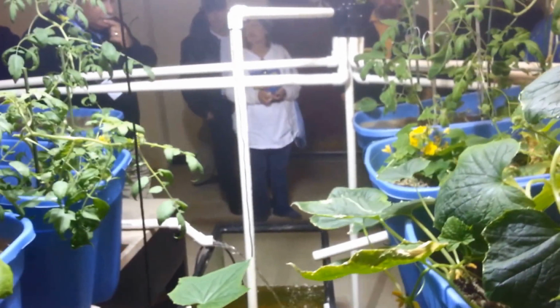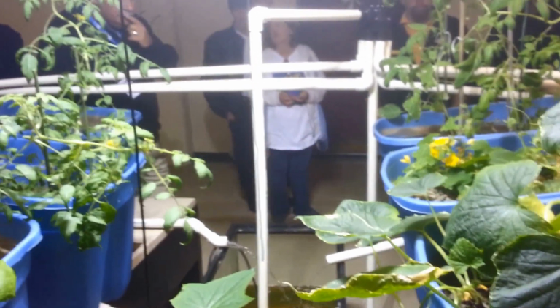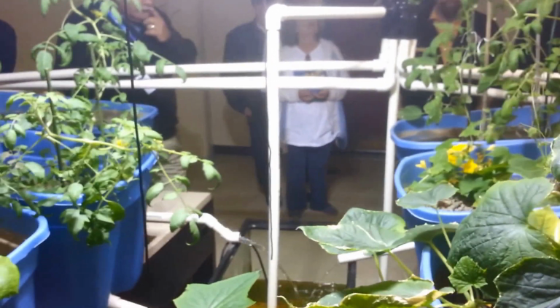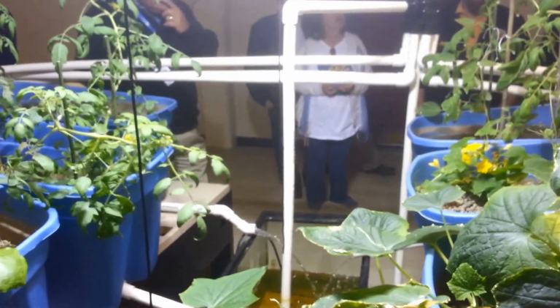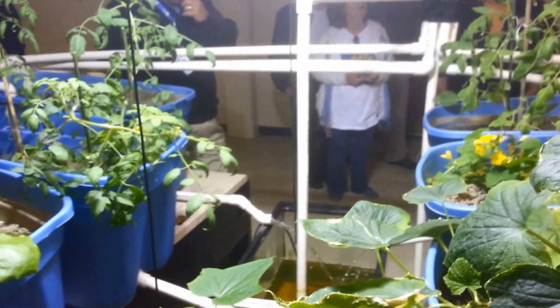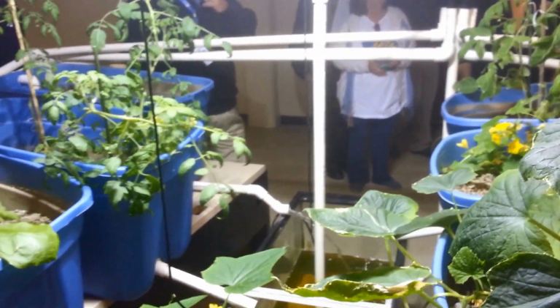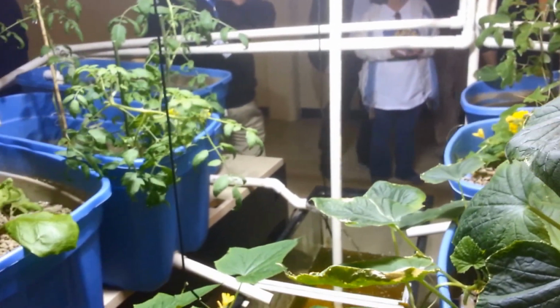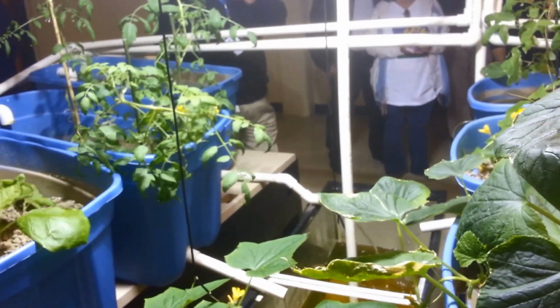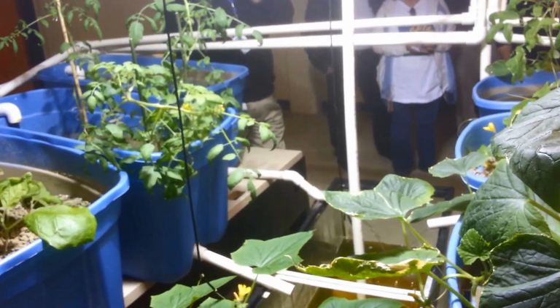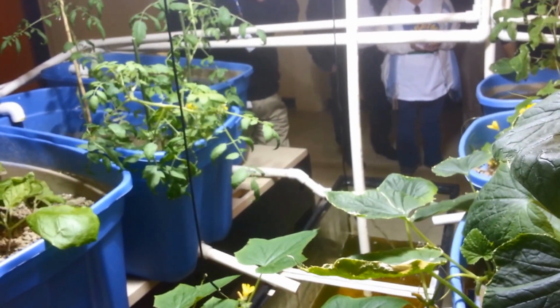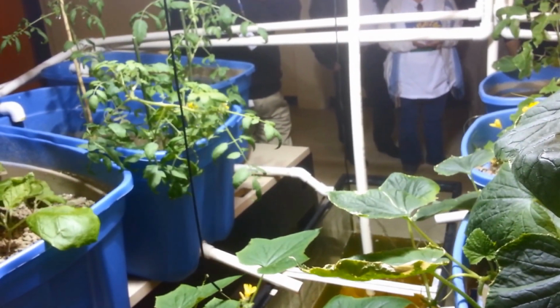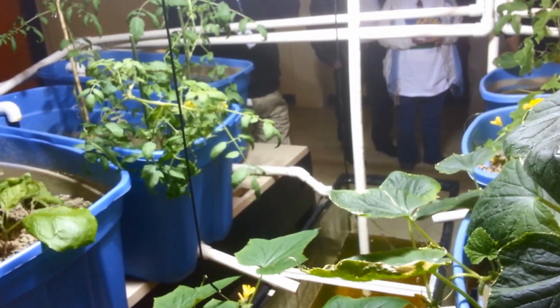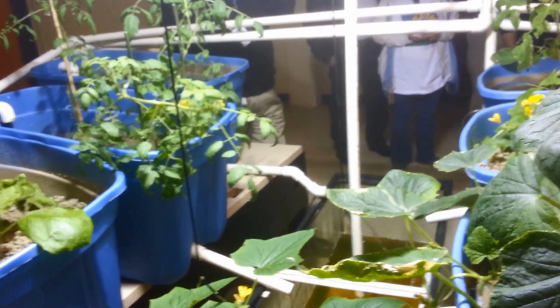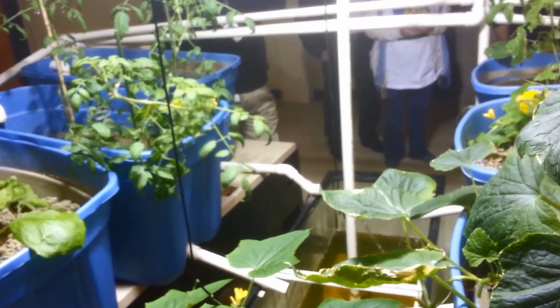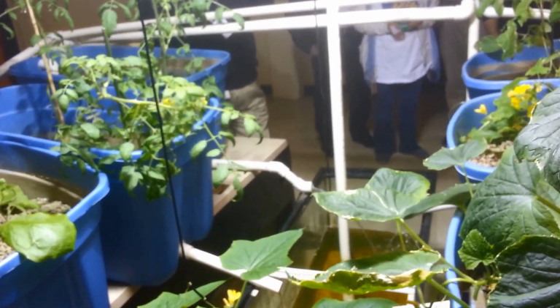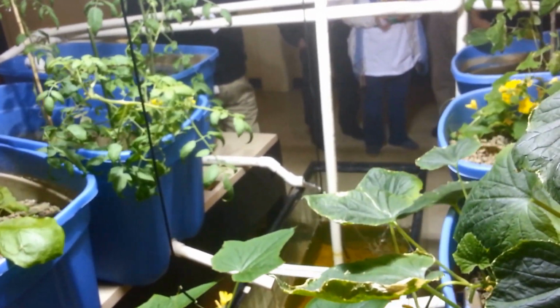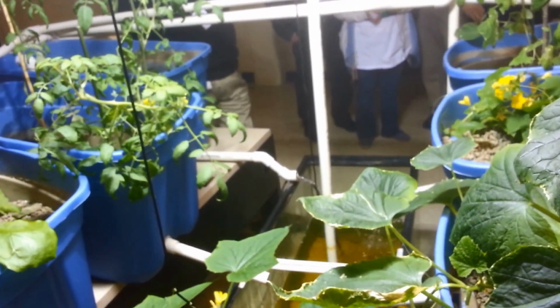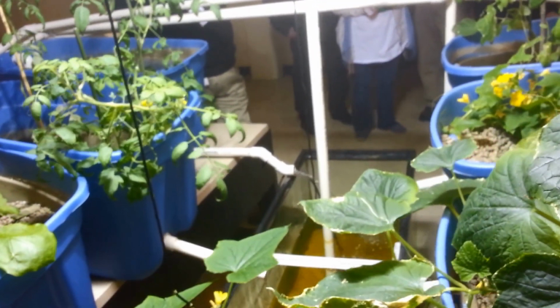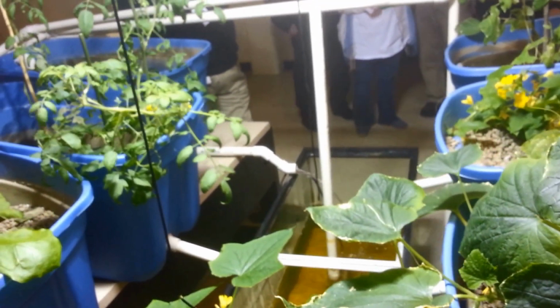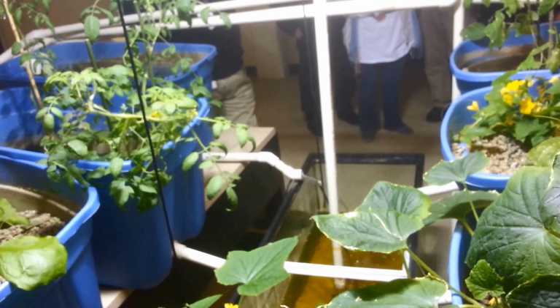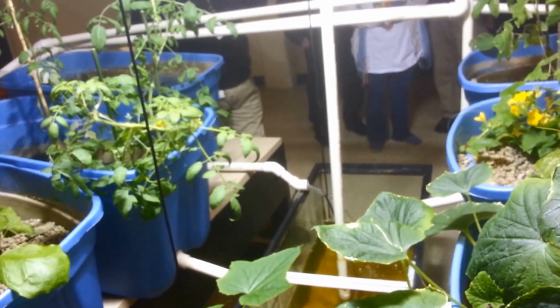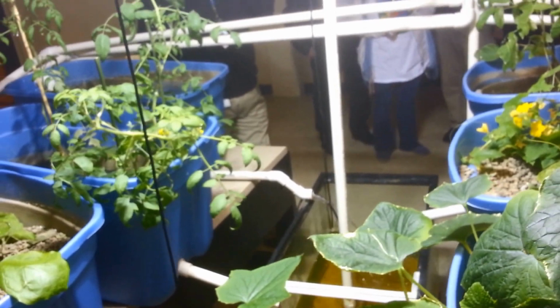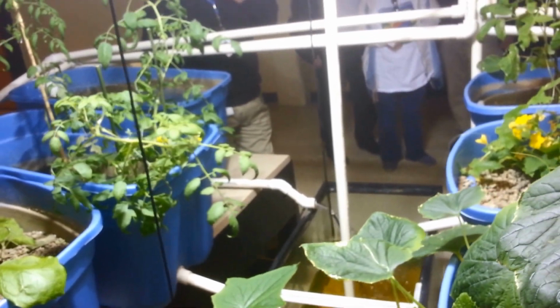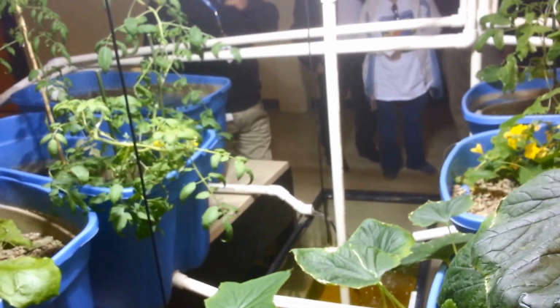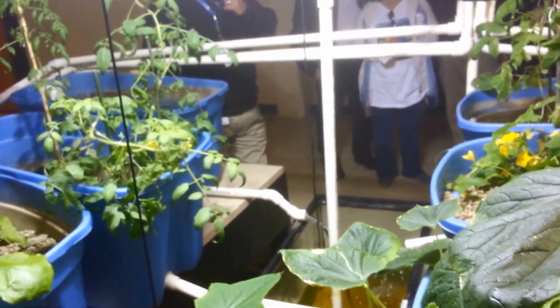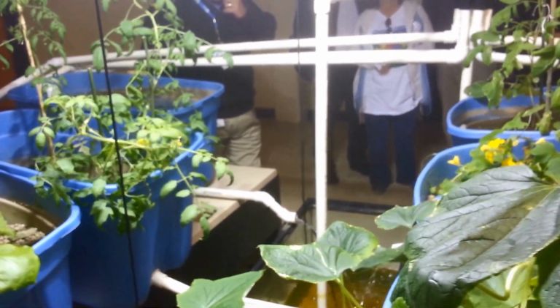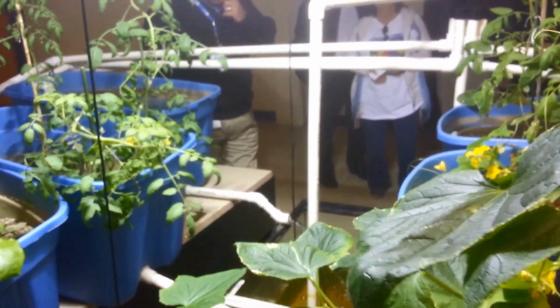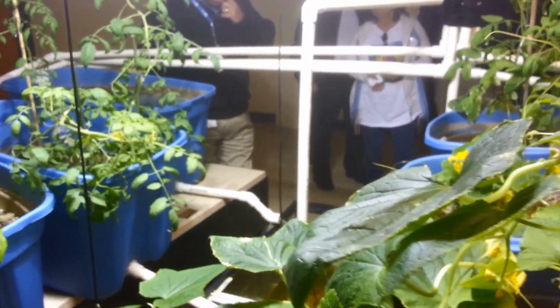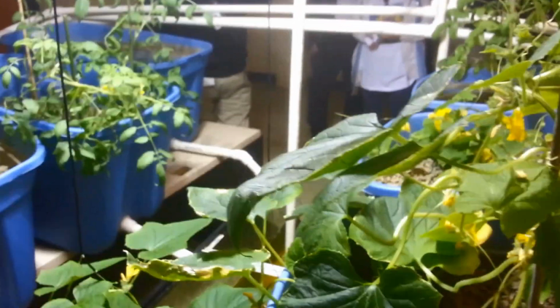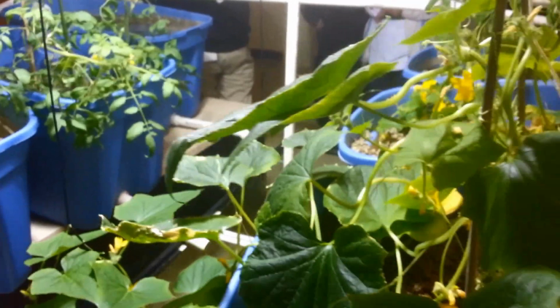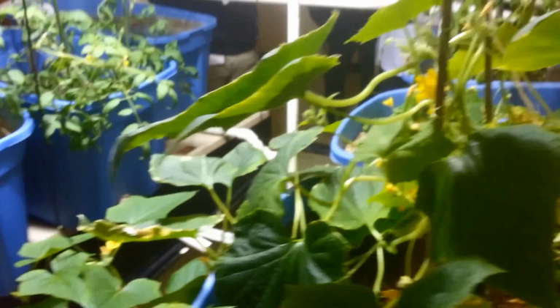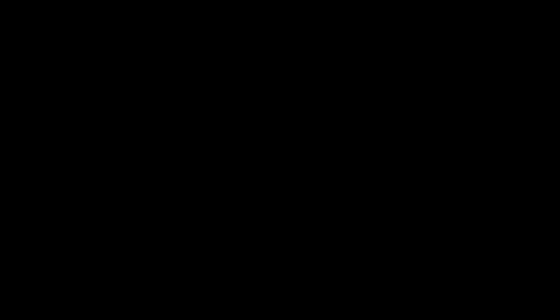Are these cucumbers? Cucumbers, yeah. That's awesome.